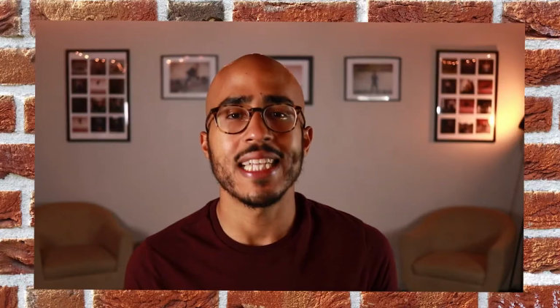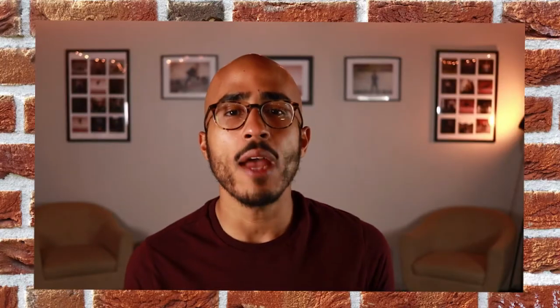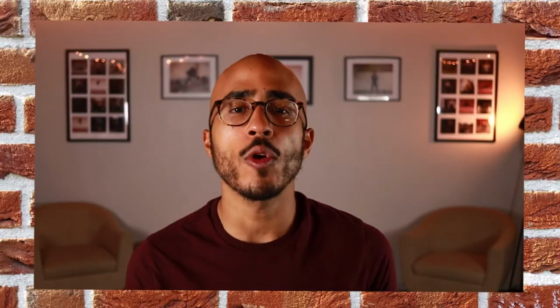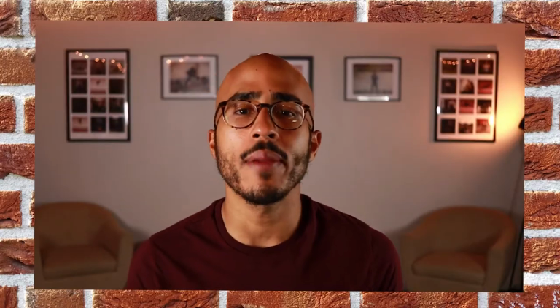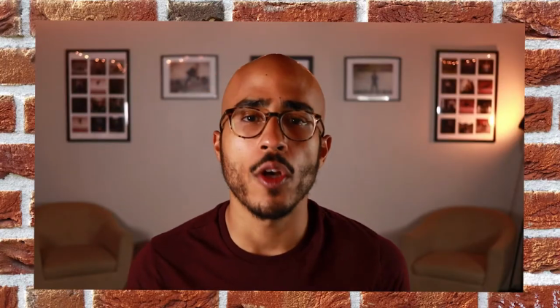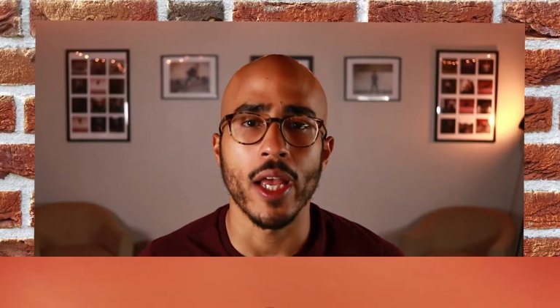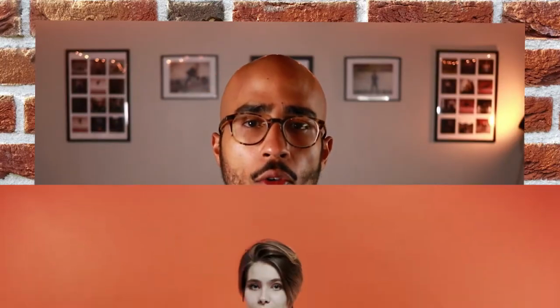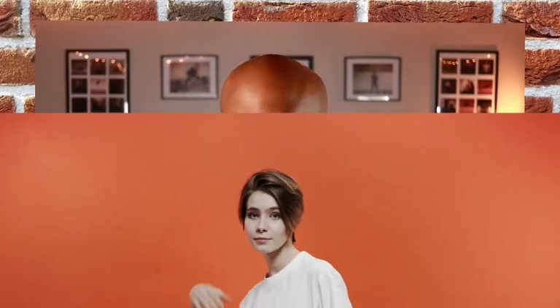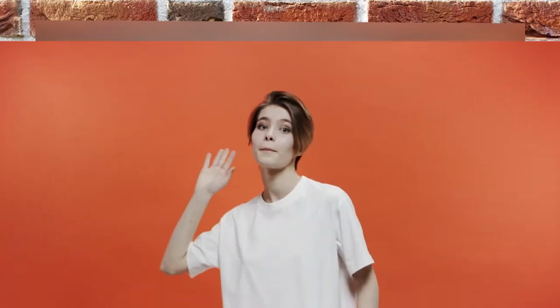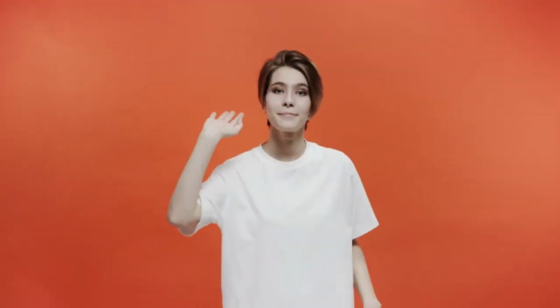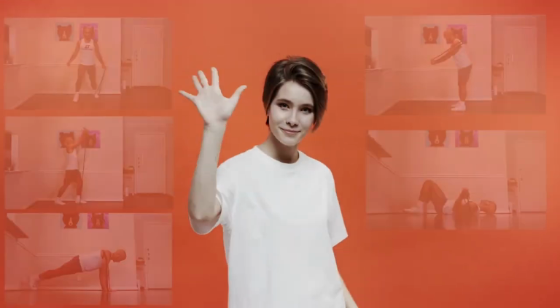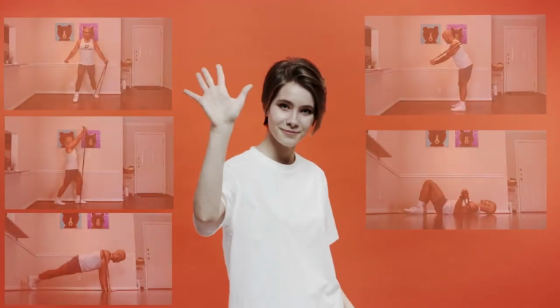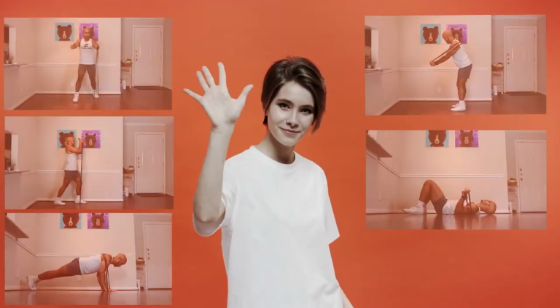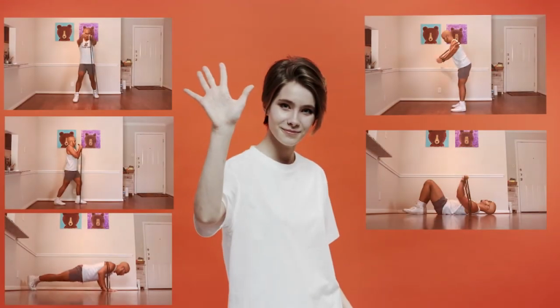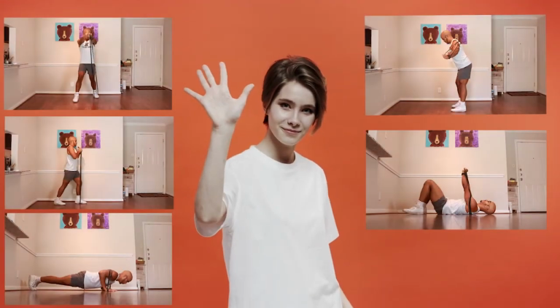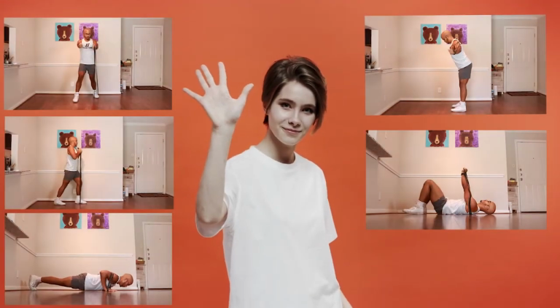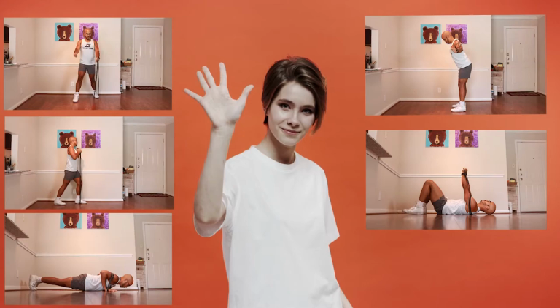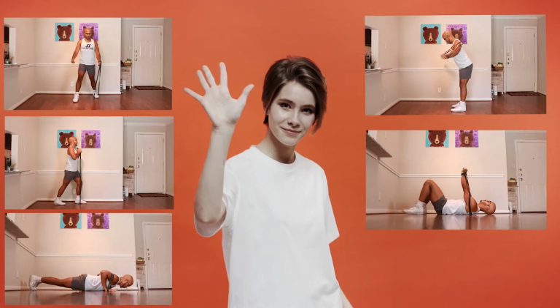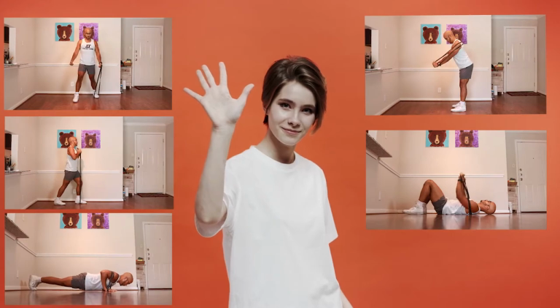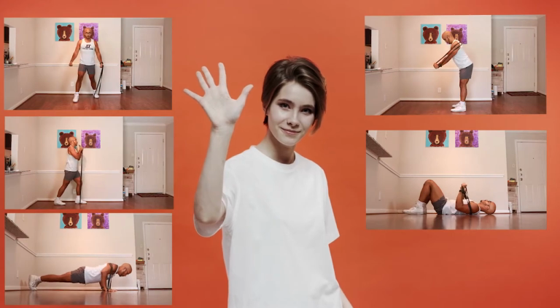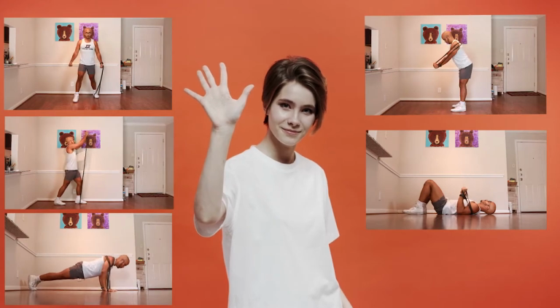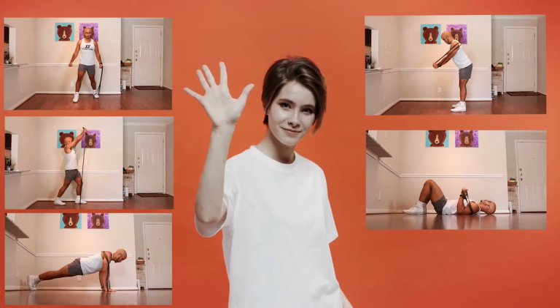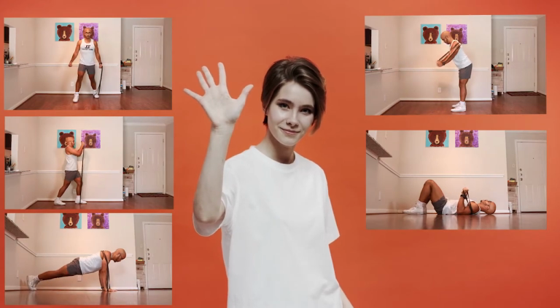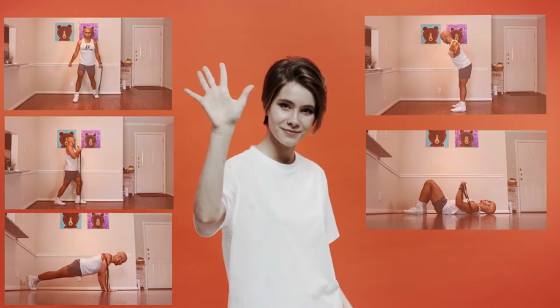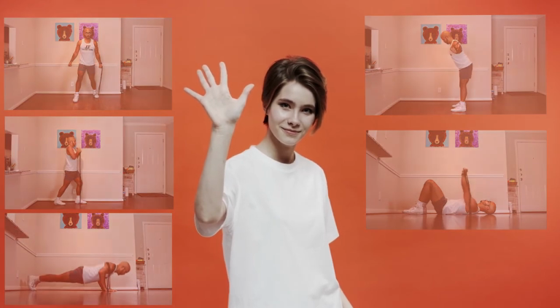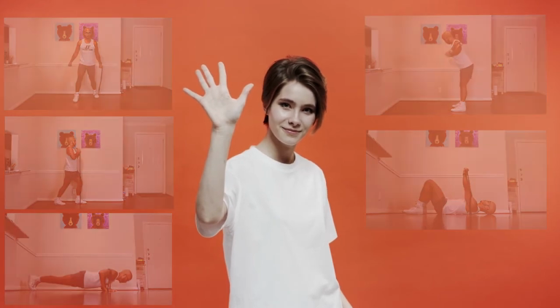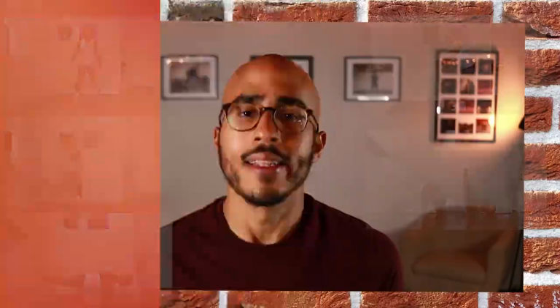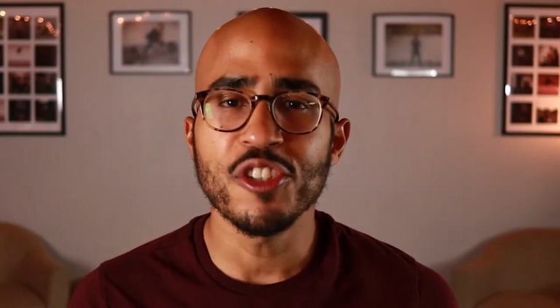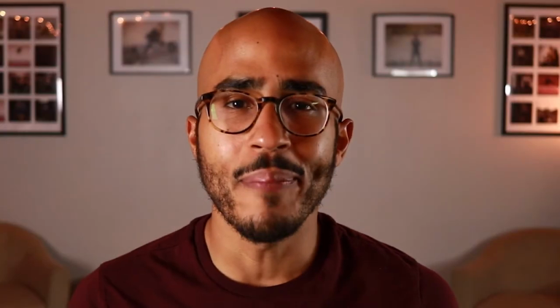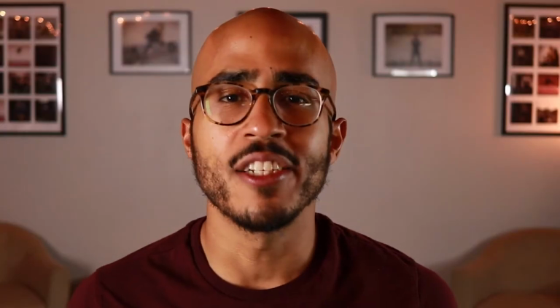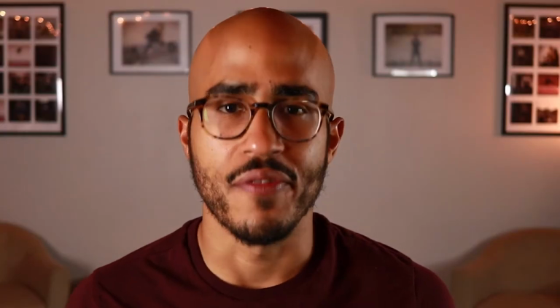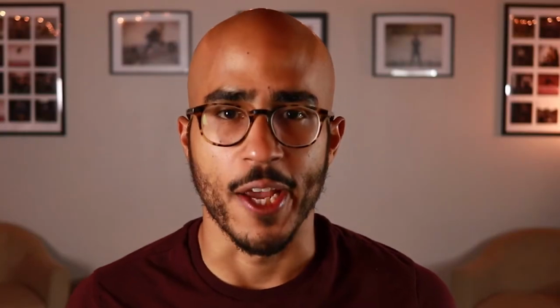Today, we're going to be going over five different resistance band chest exercises. Let's jump into the video.